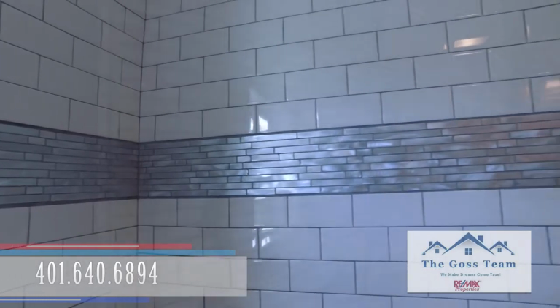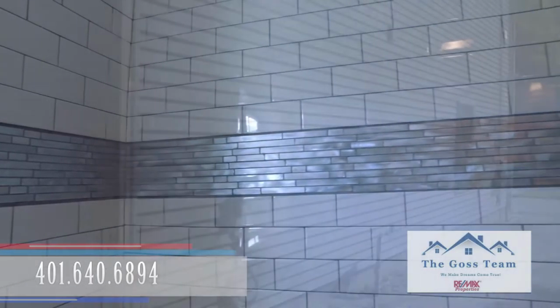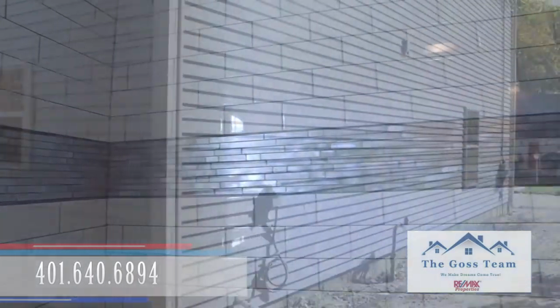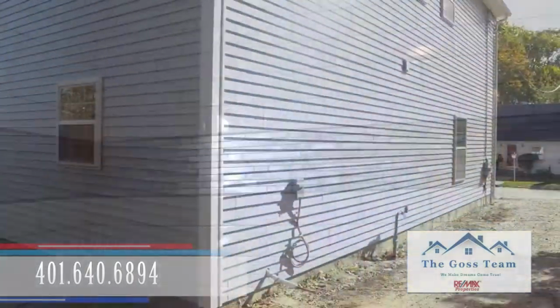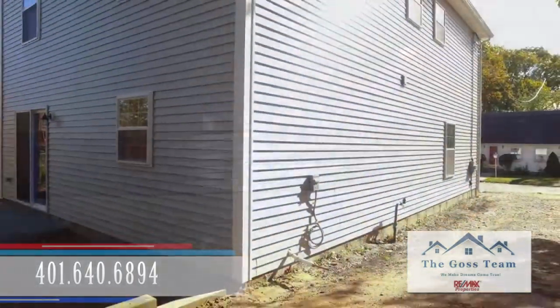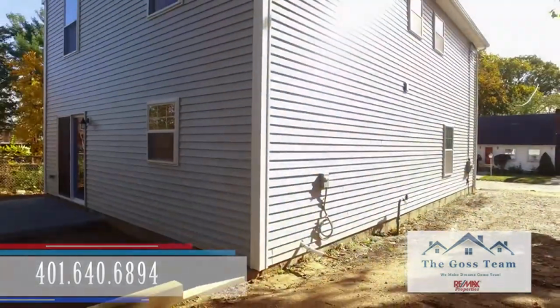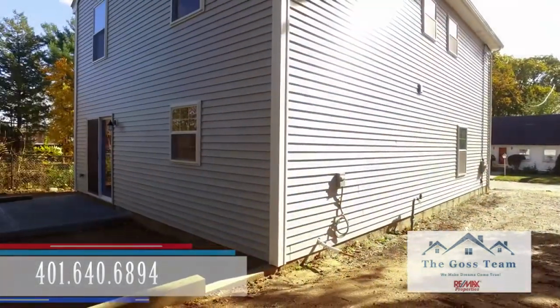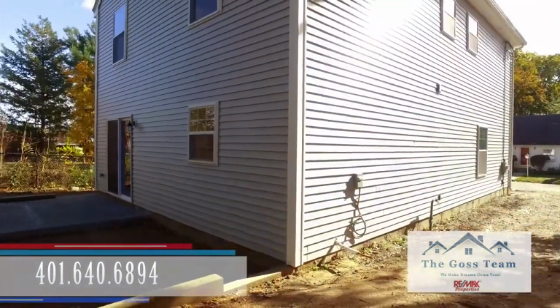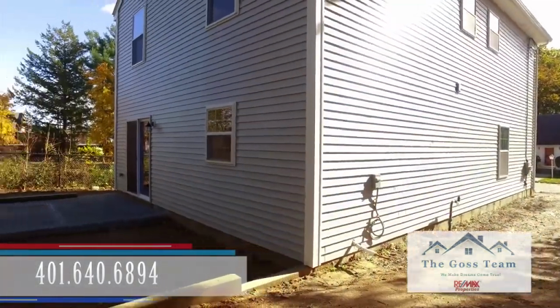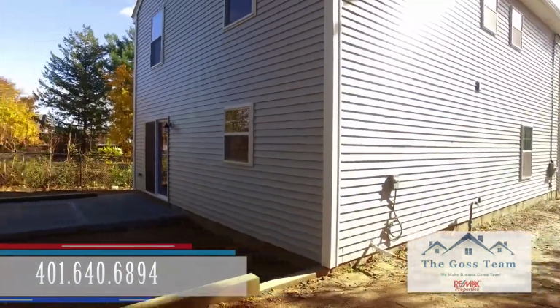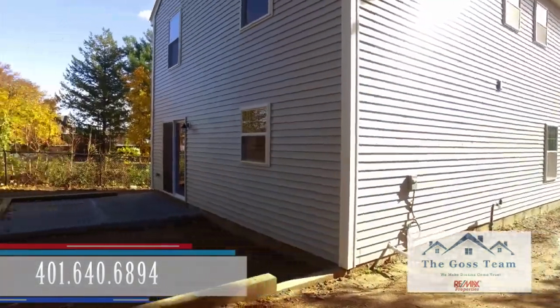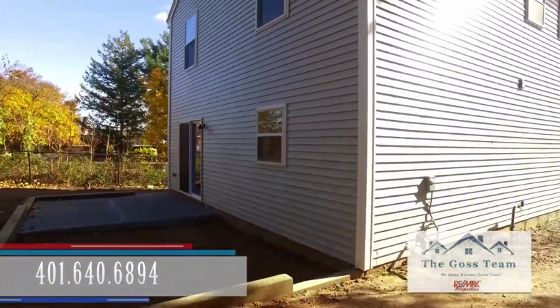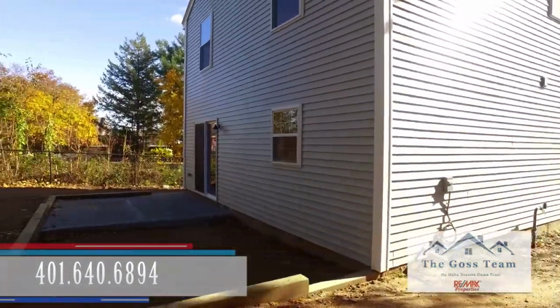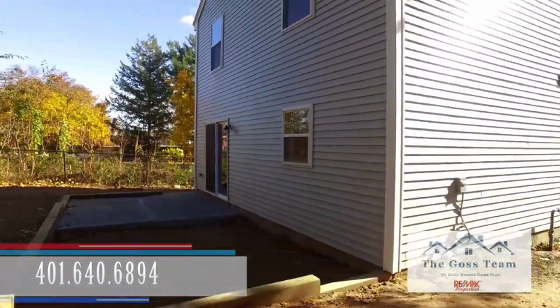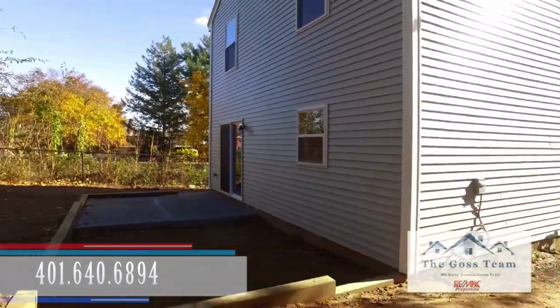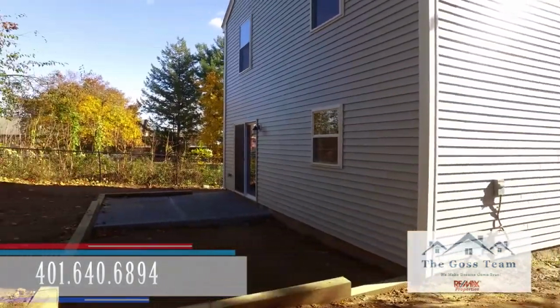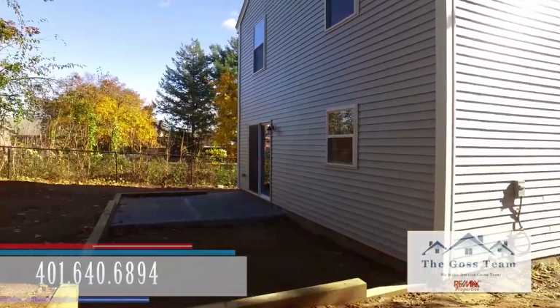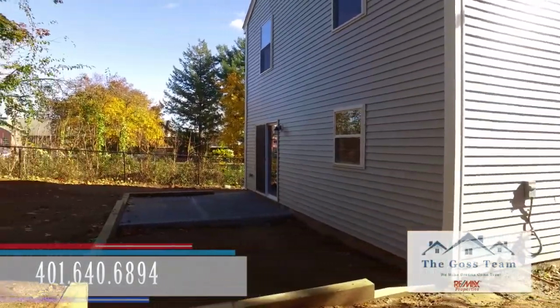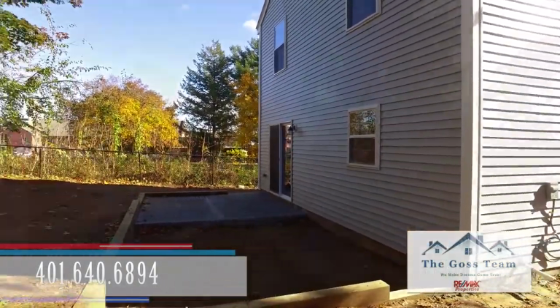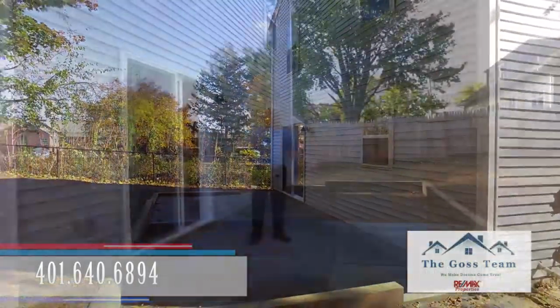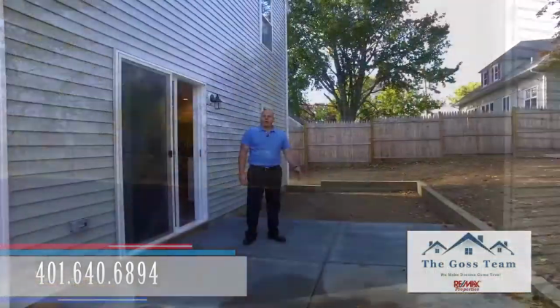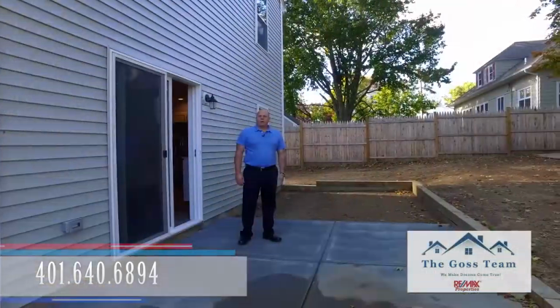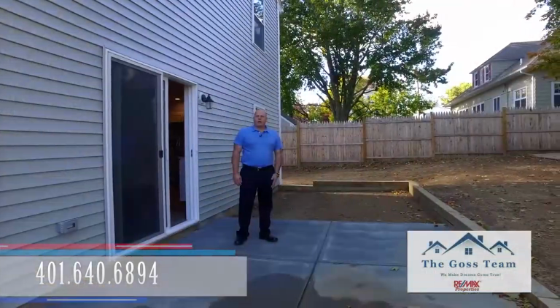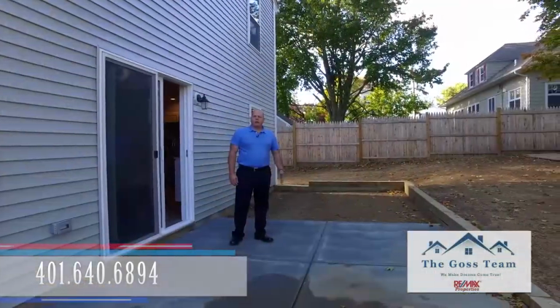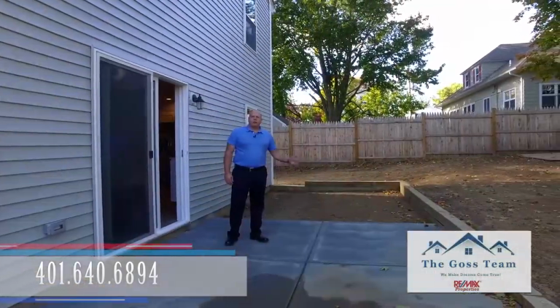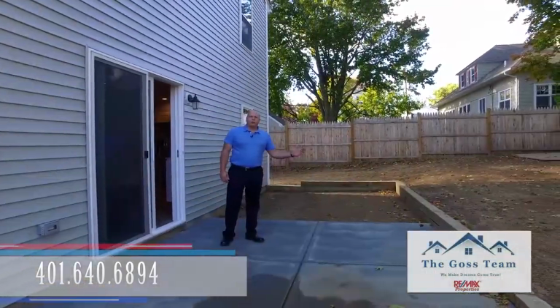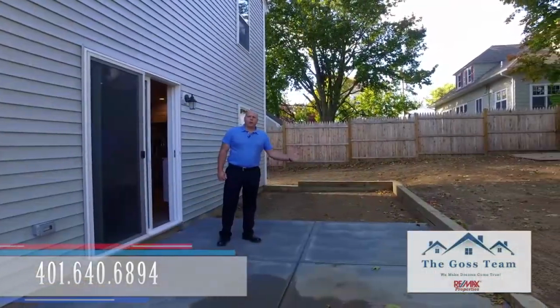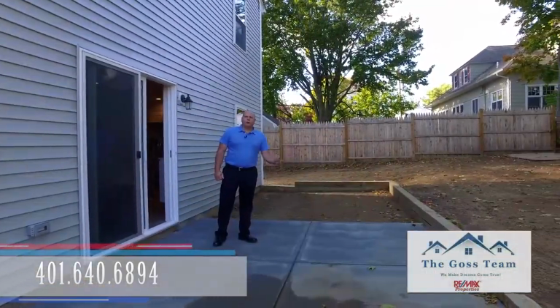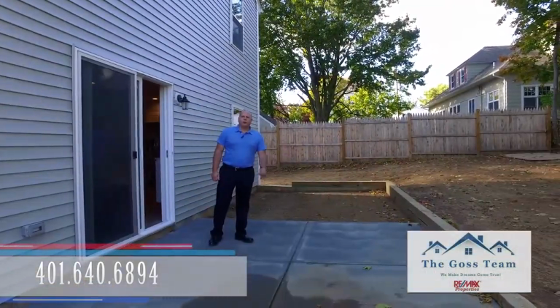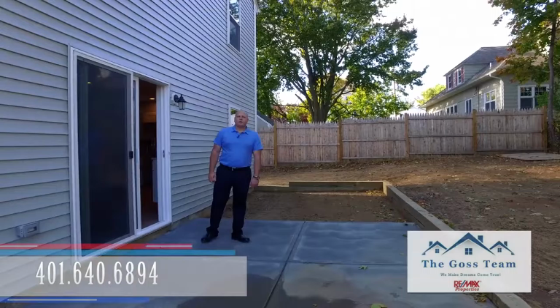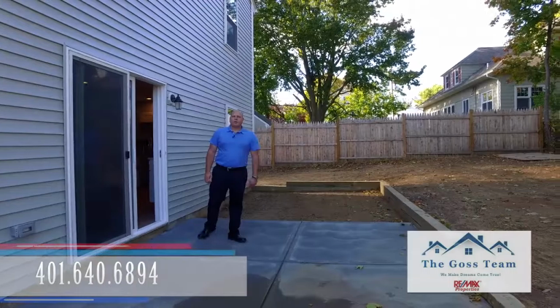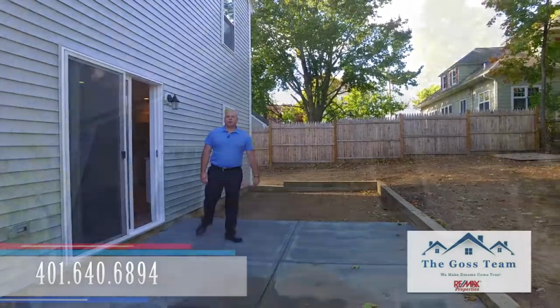Out here we have this great patio — nice private backyard, great for entertaining.